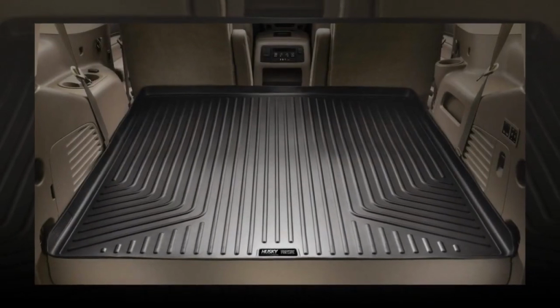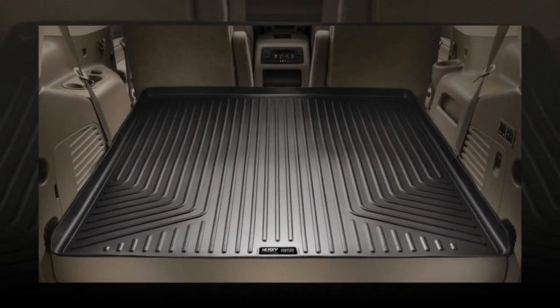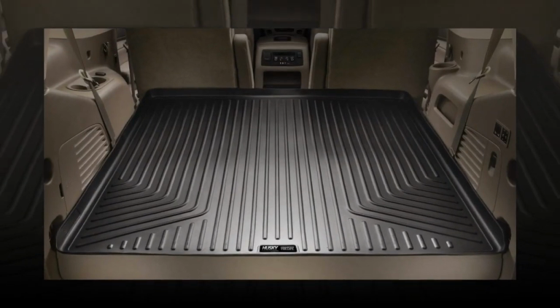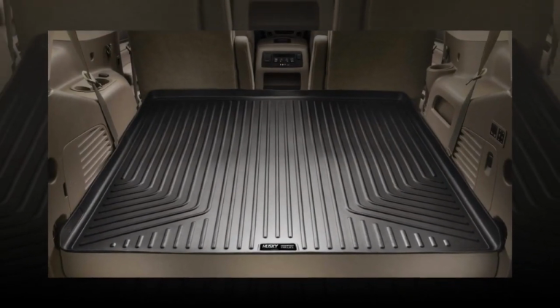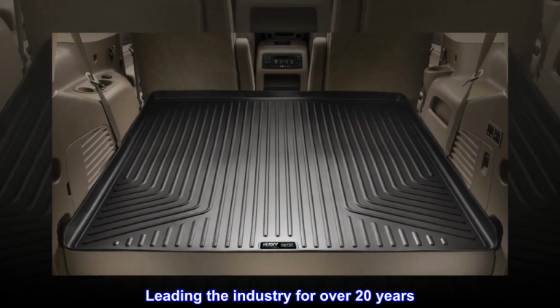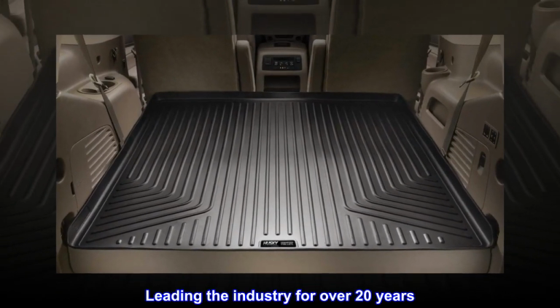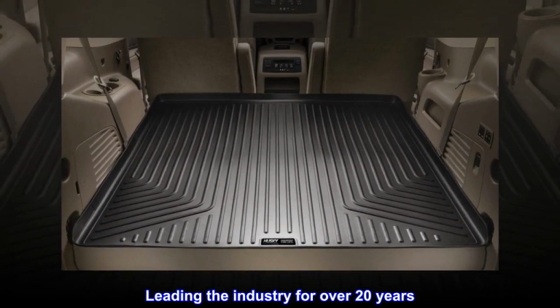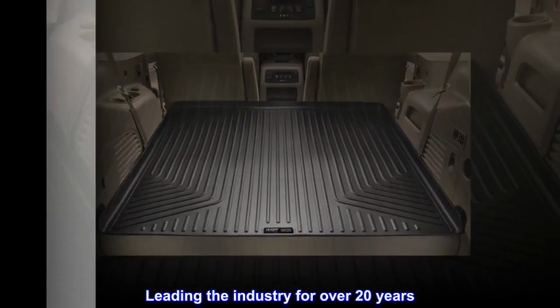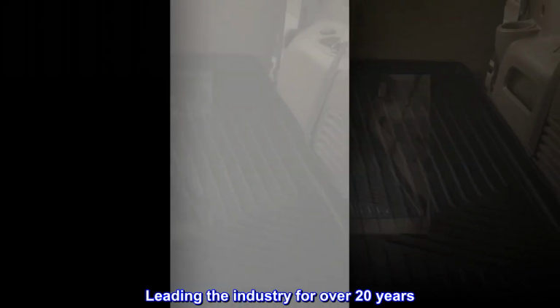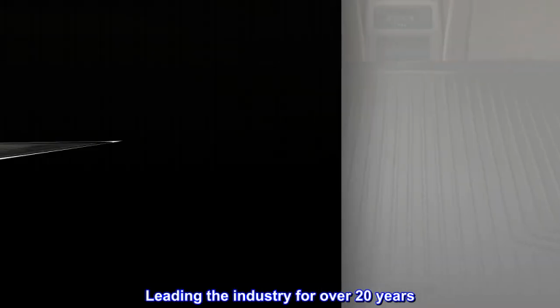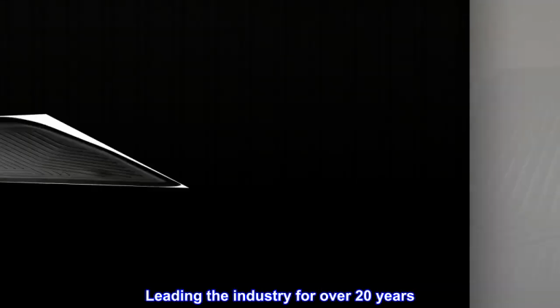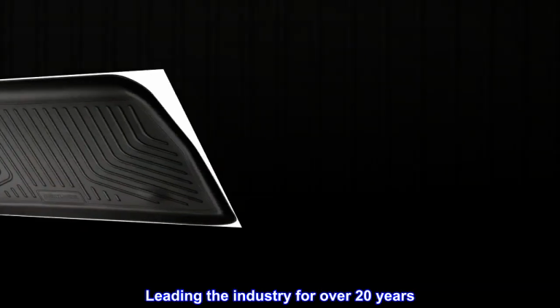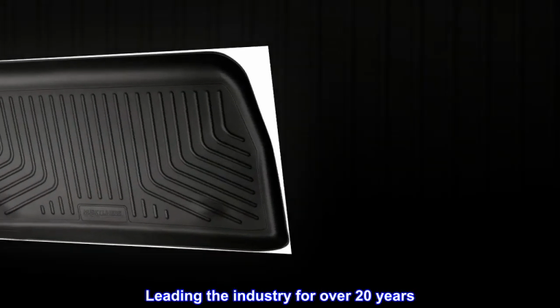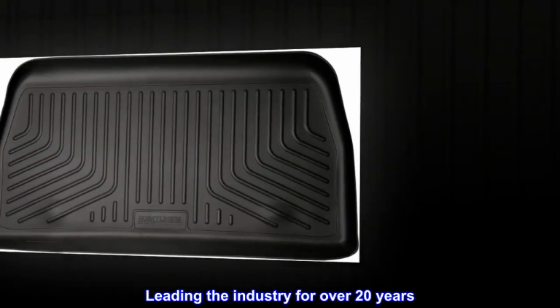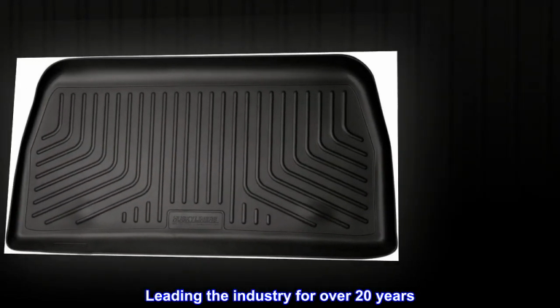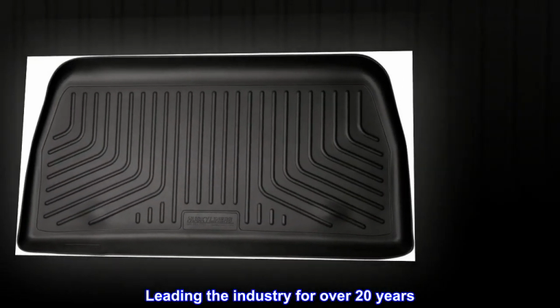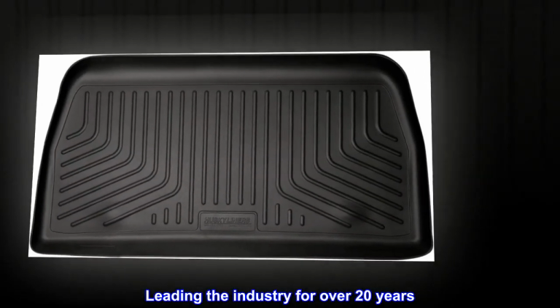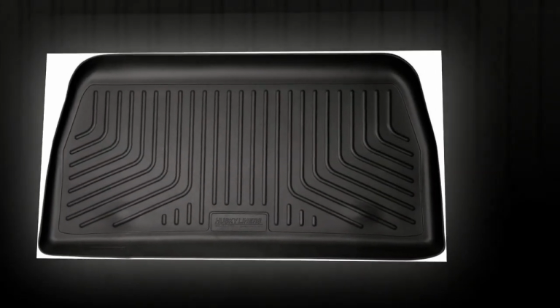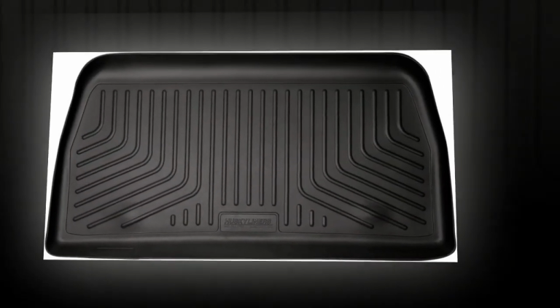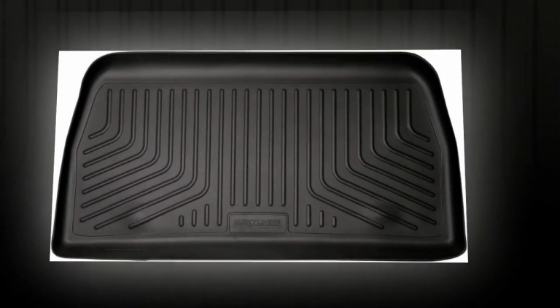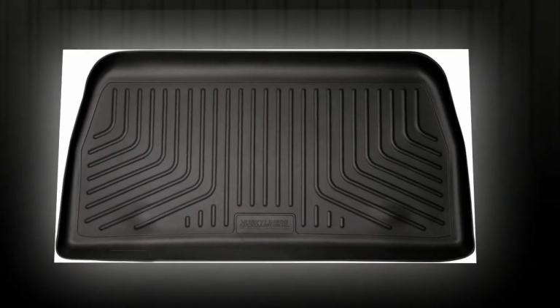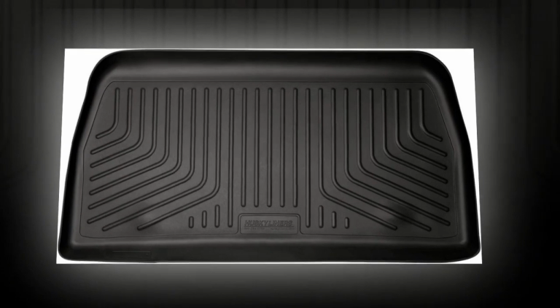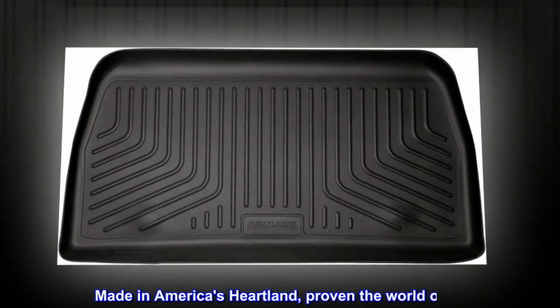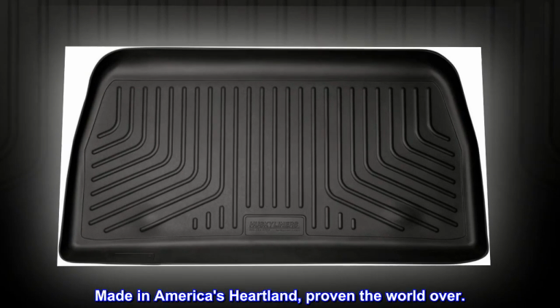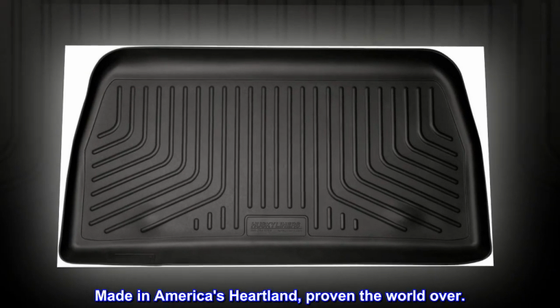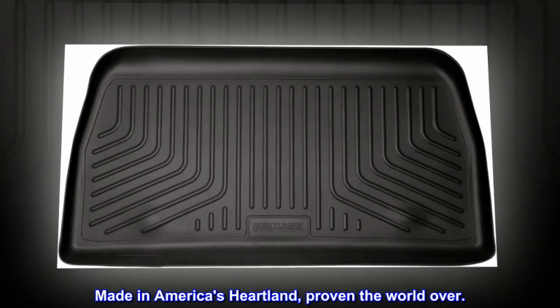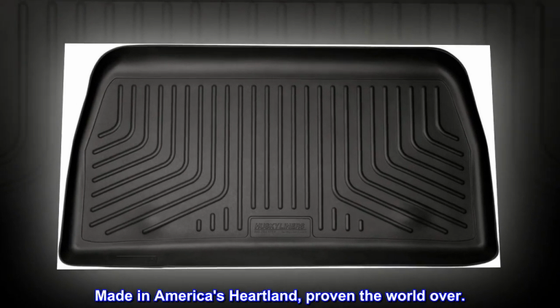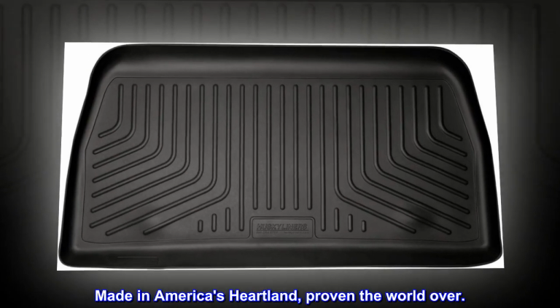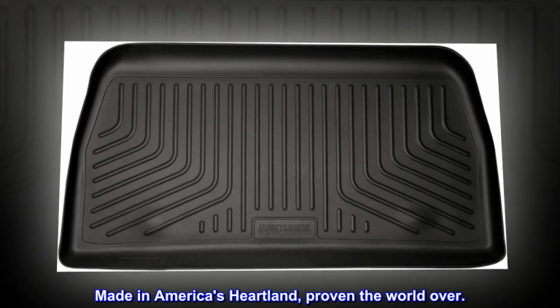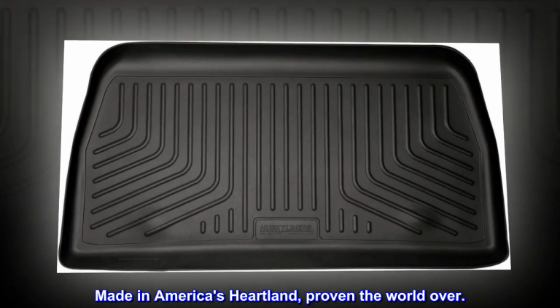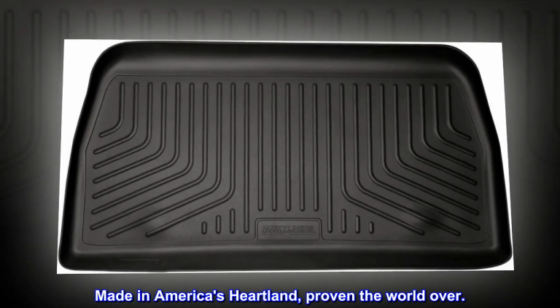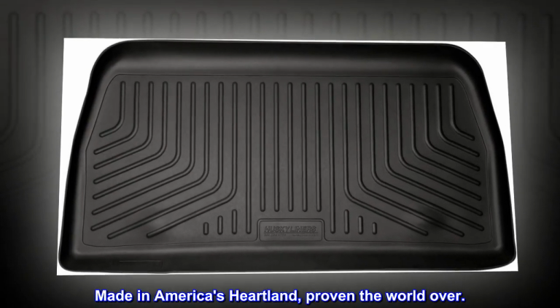Leading the industry for over 20 years. Made in America's heartland, proven the world over.